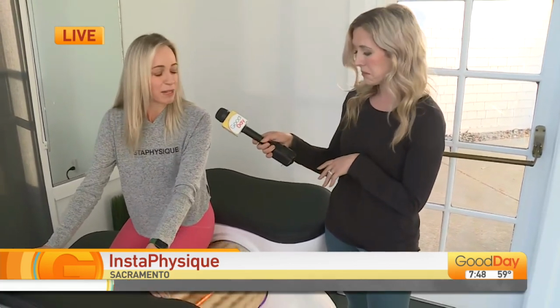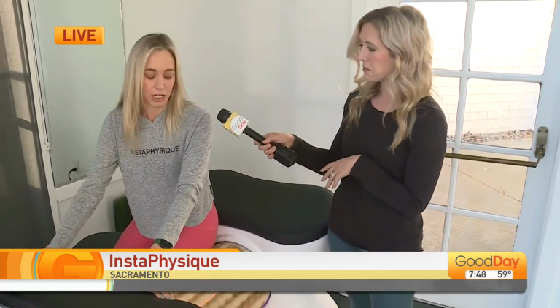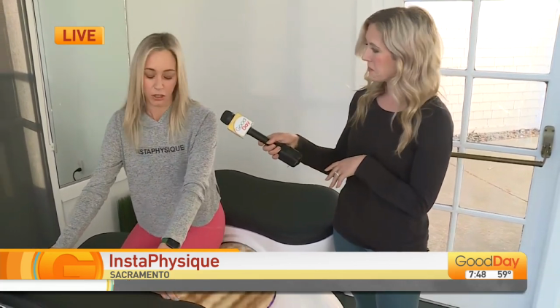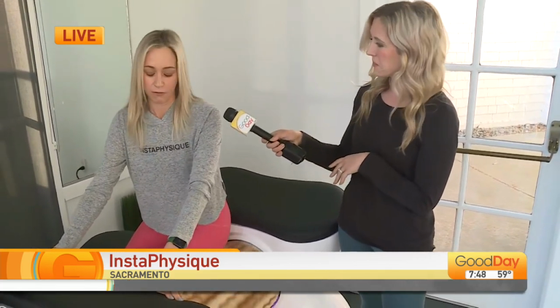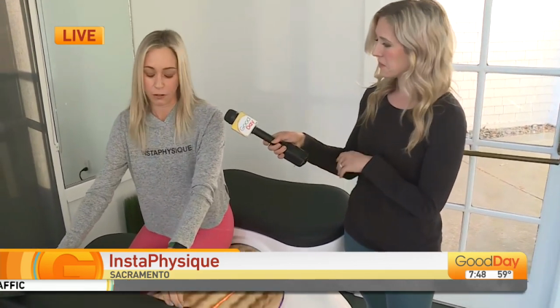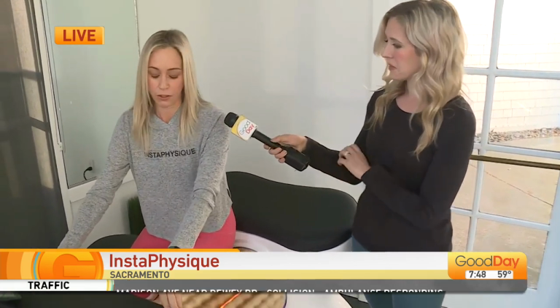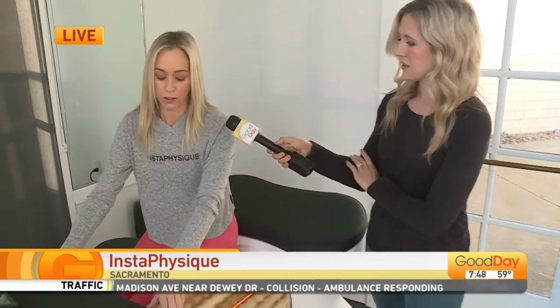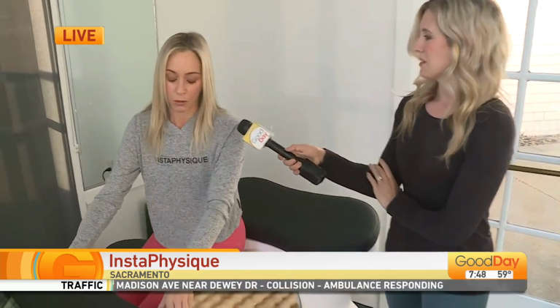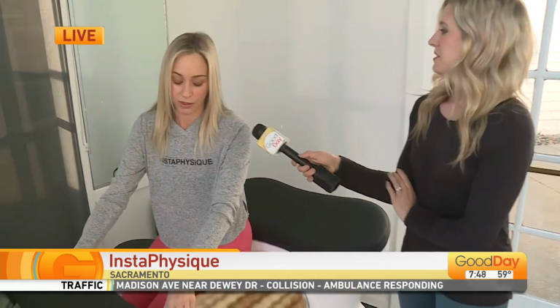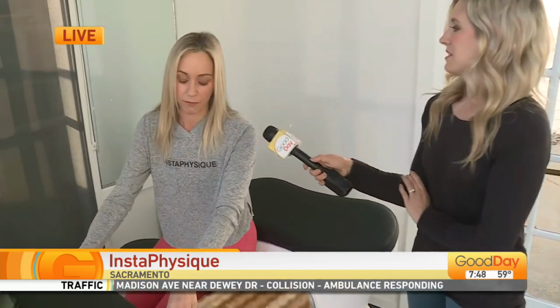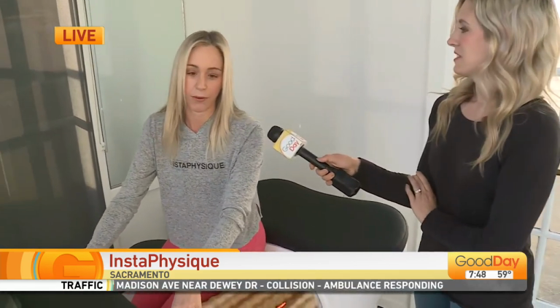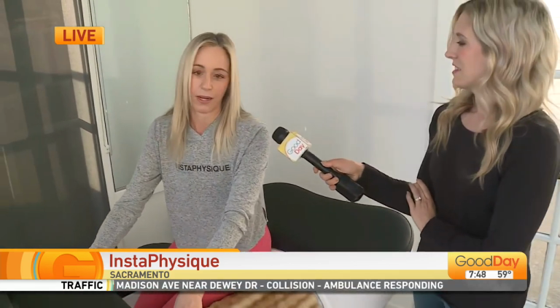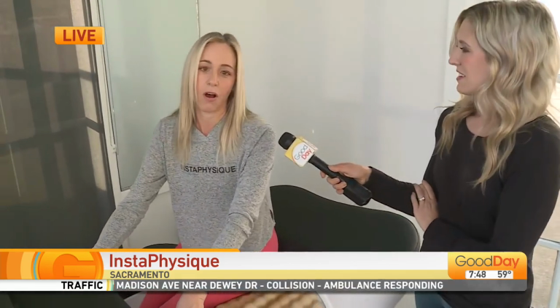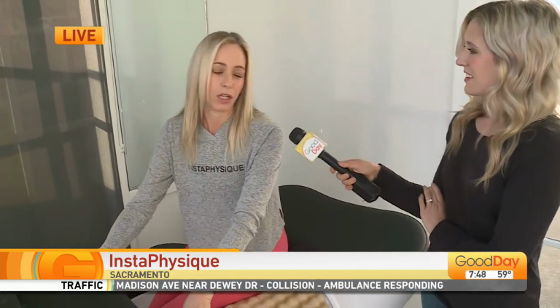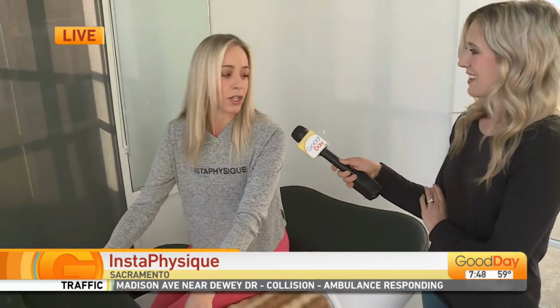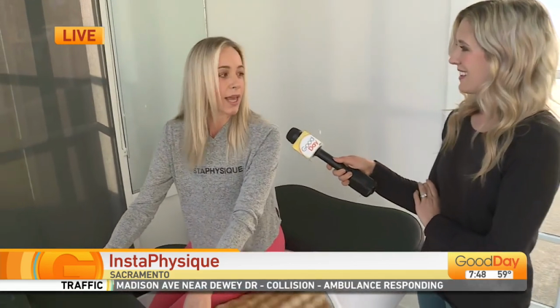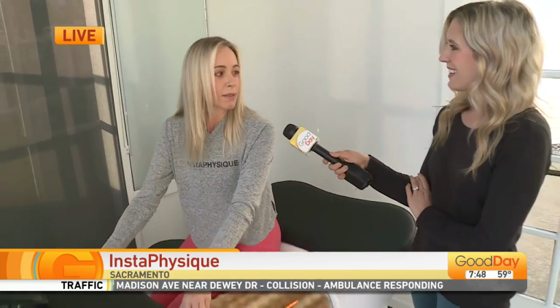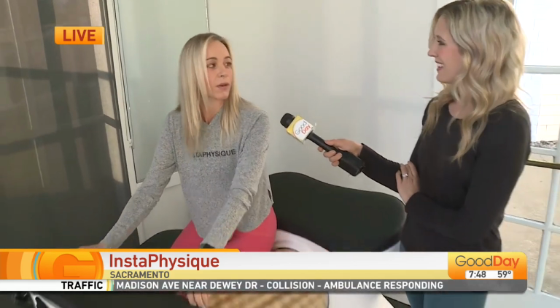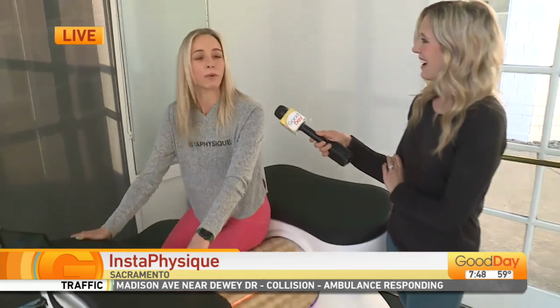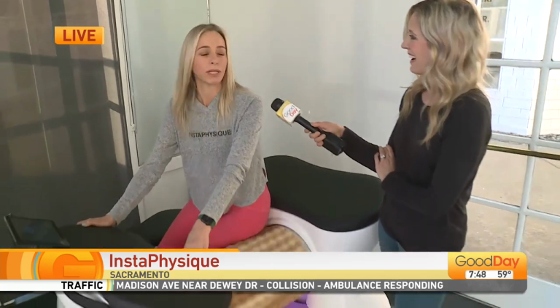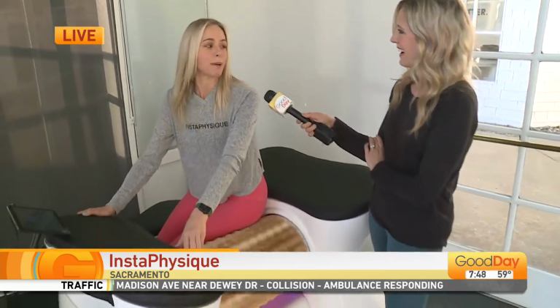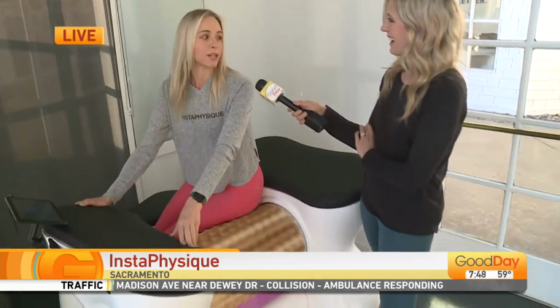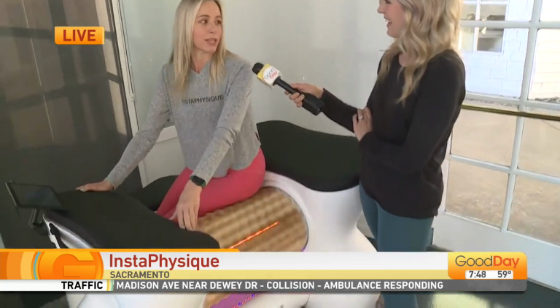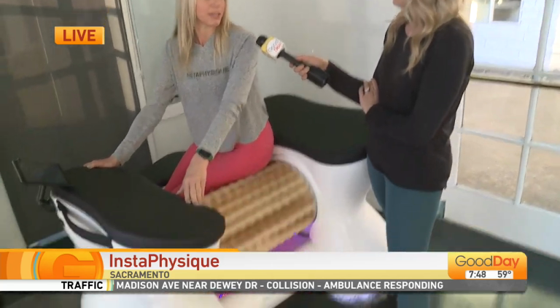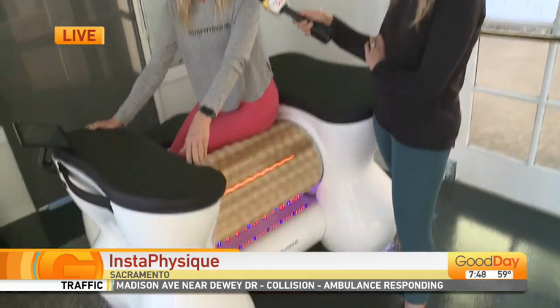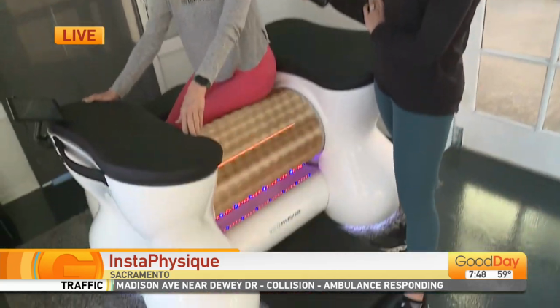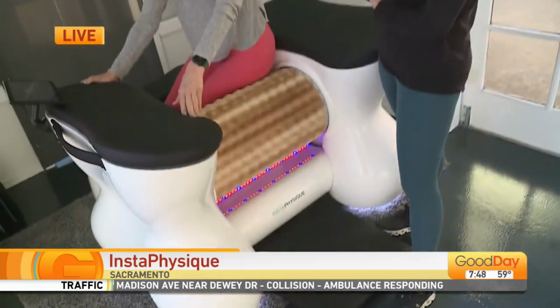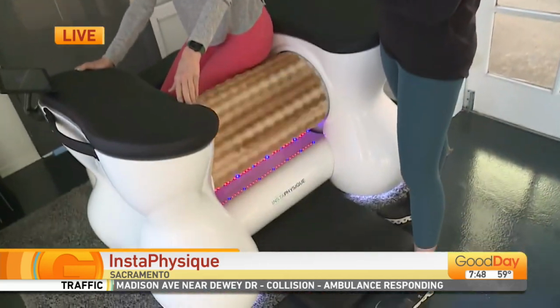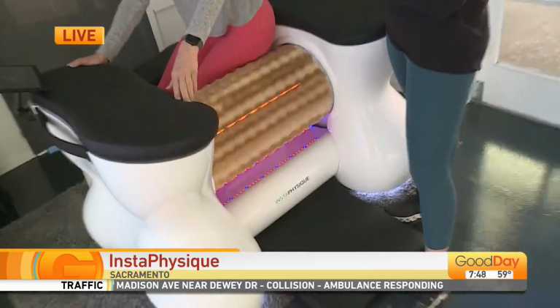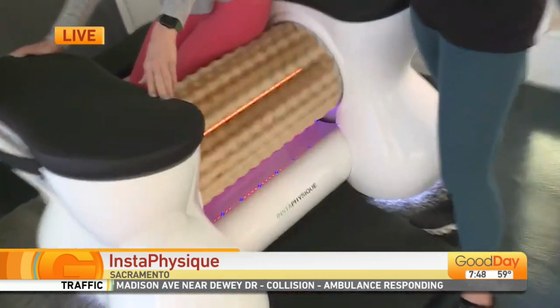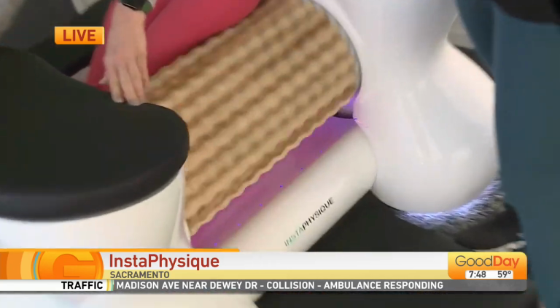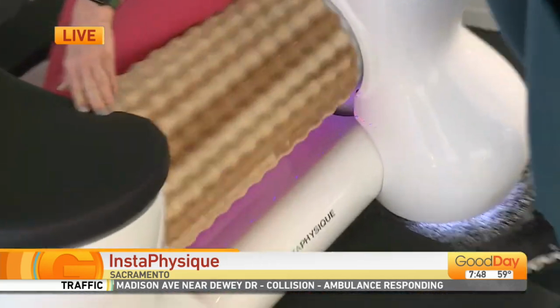The machines are also infused with infrared and a collagen lamp, so it really penetrates deep within your skin layers.